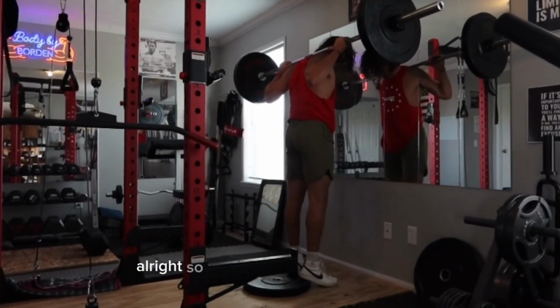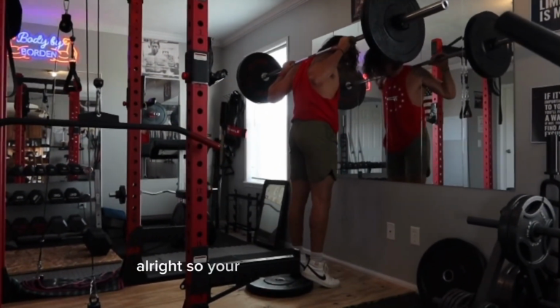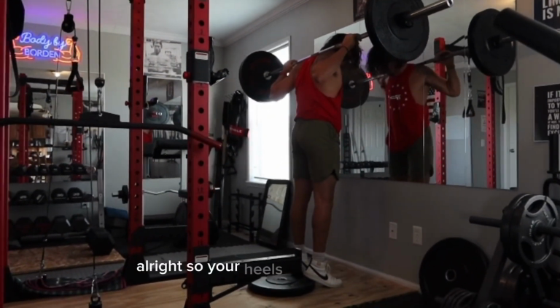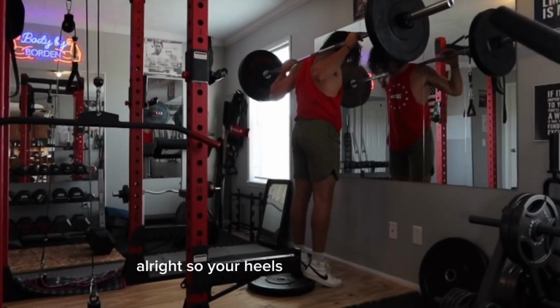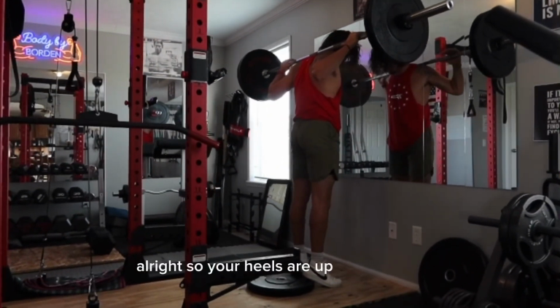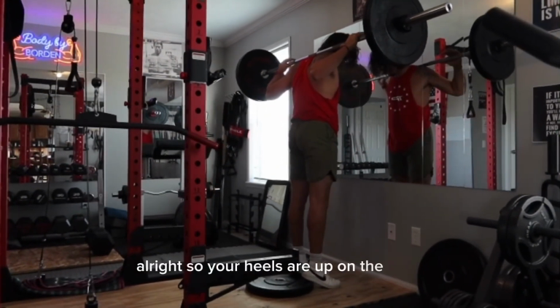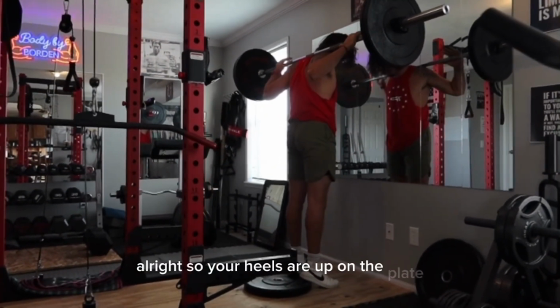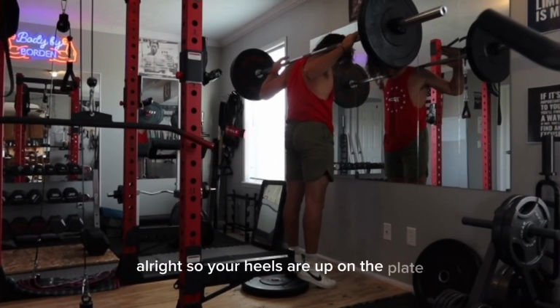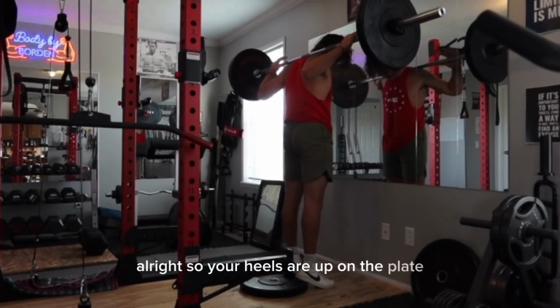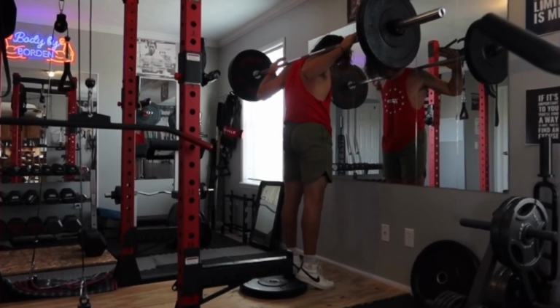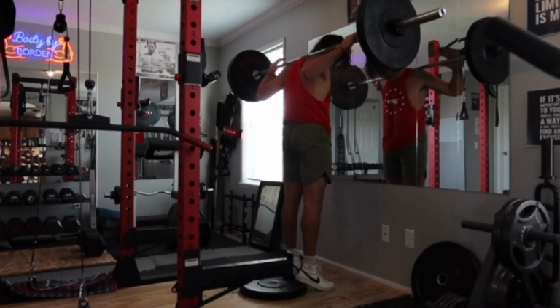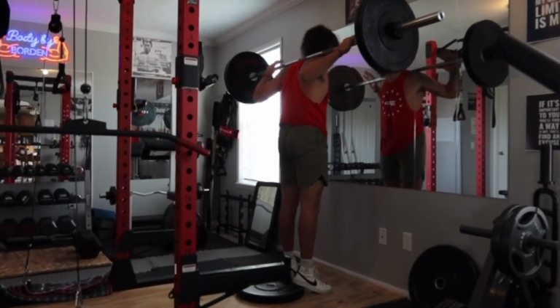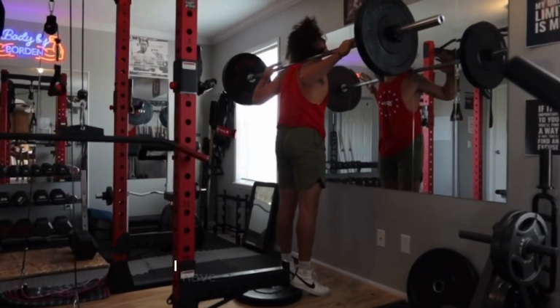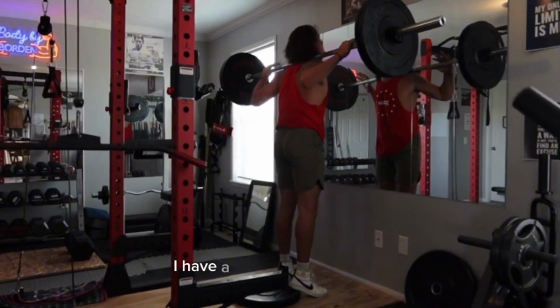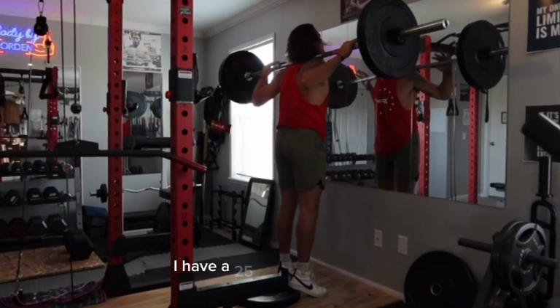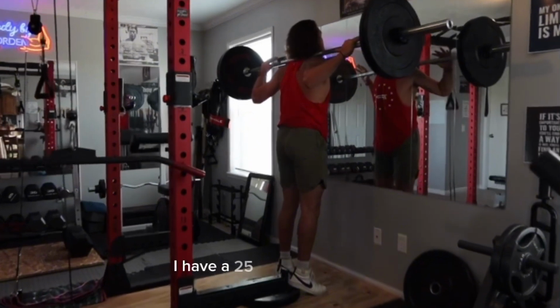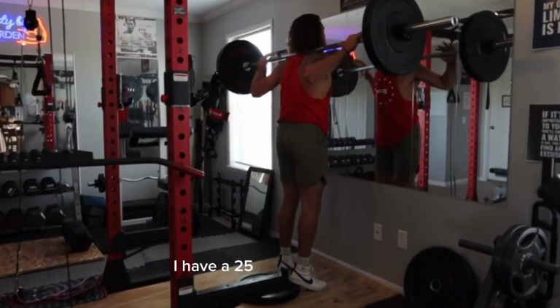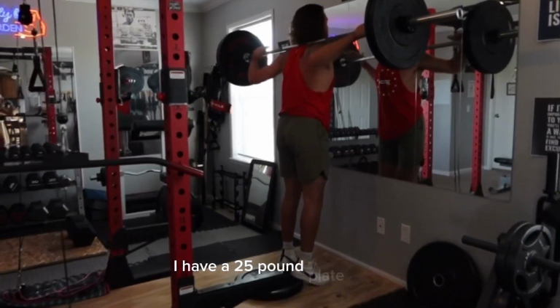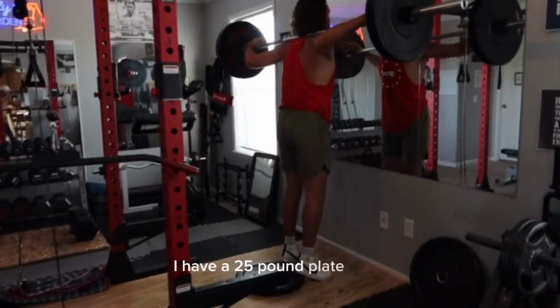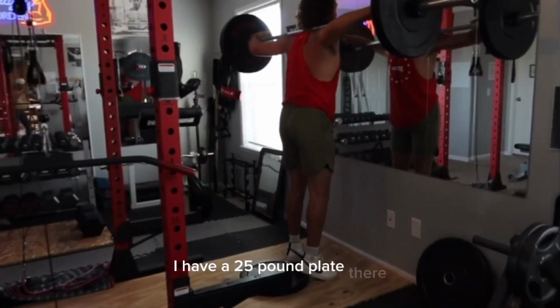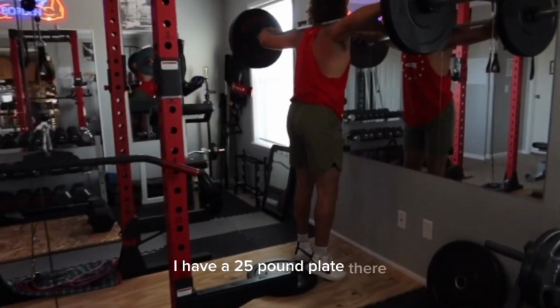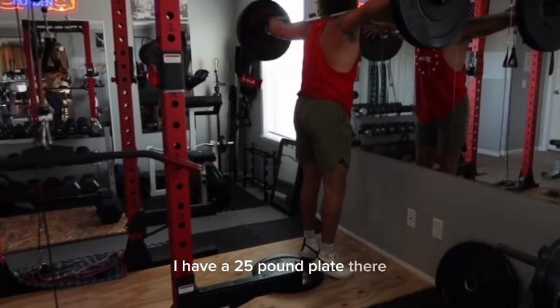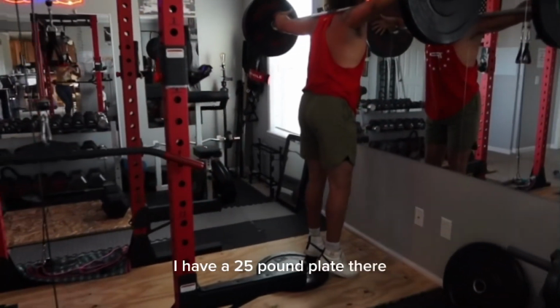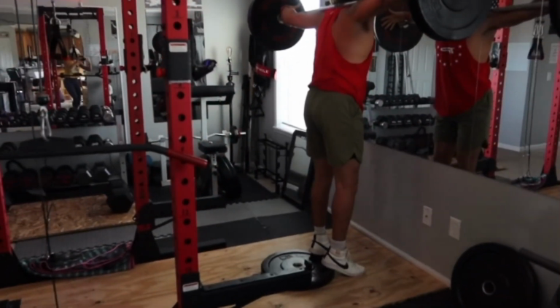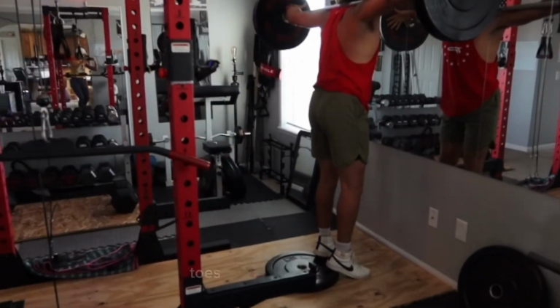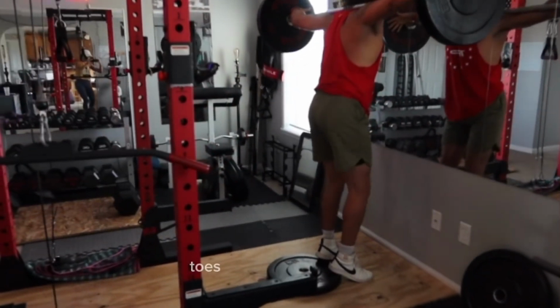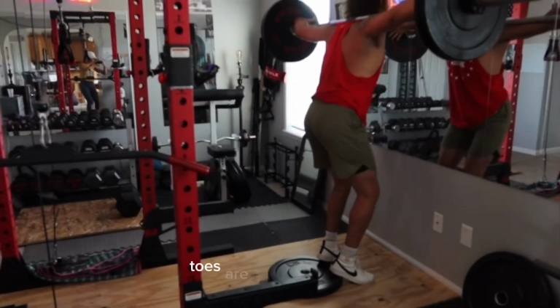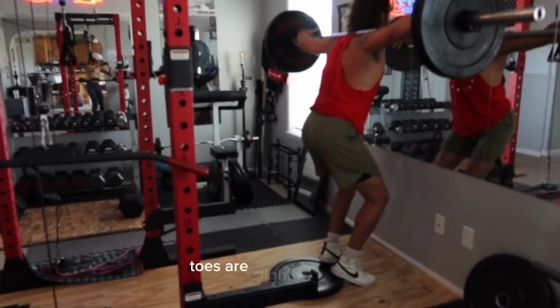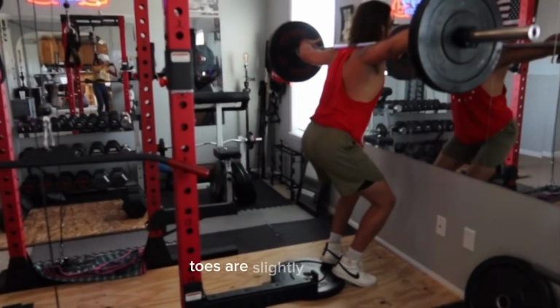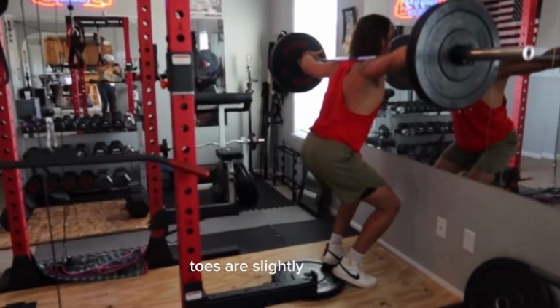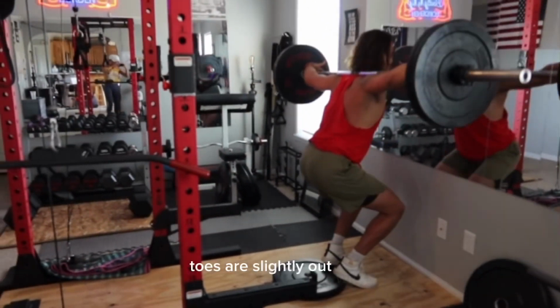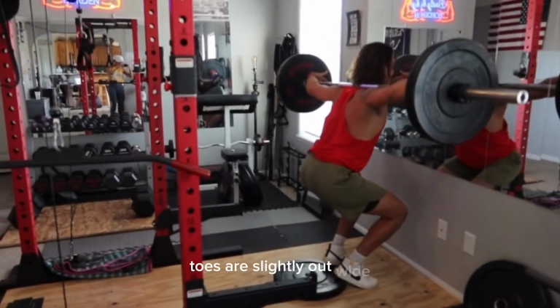Your heels are up on the plate. I have a 25-pound plate there. Toes are slightly out wide.